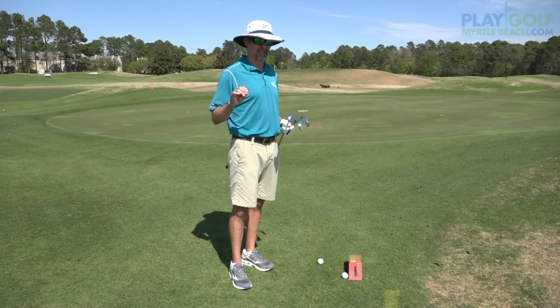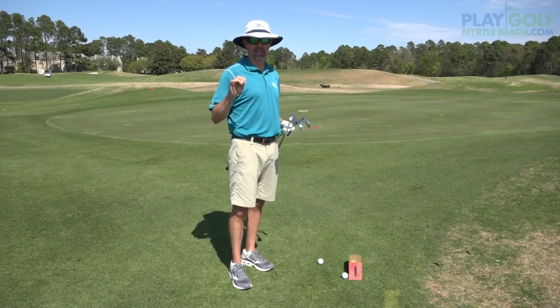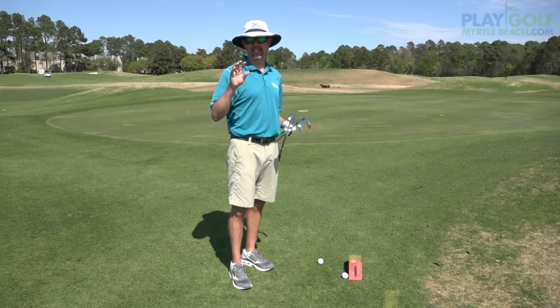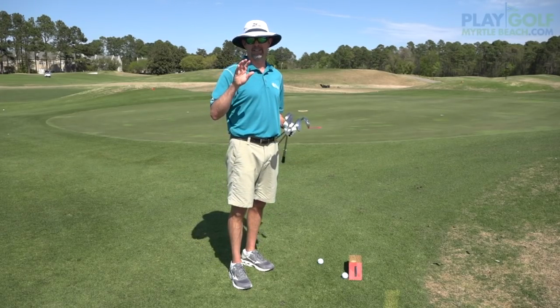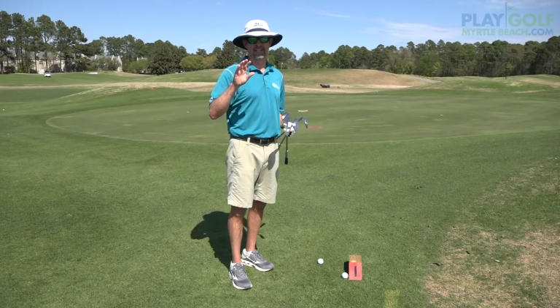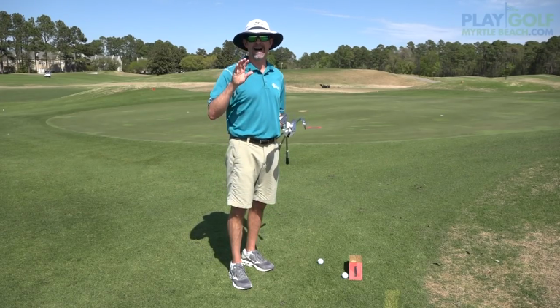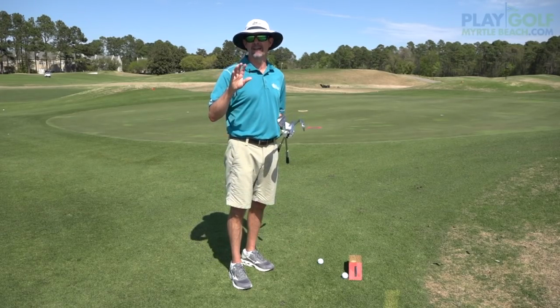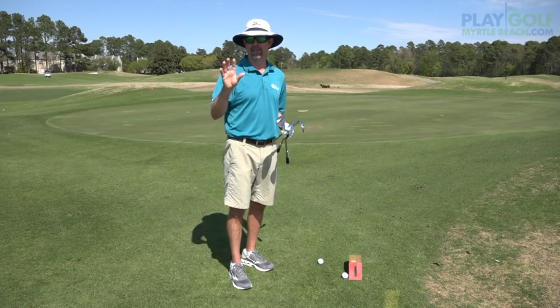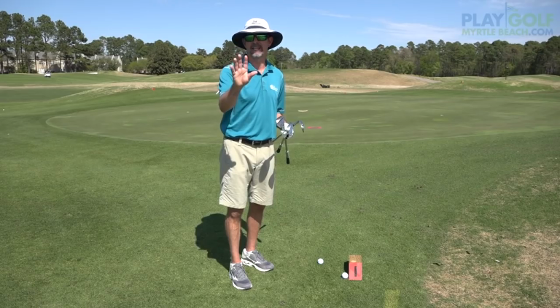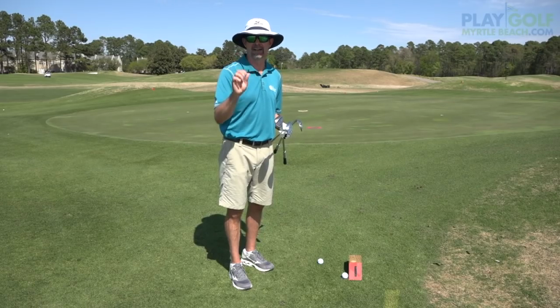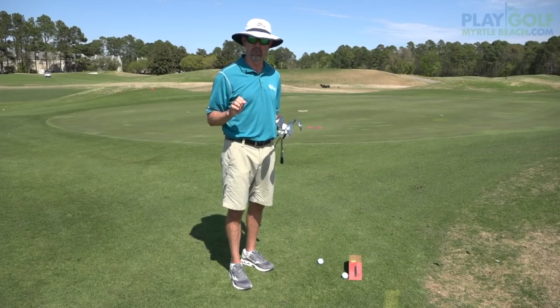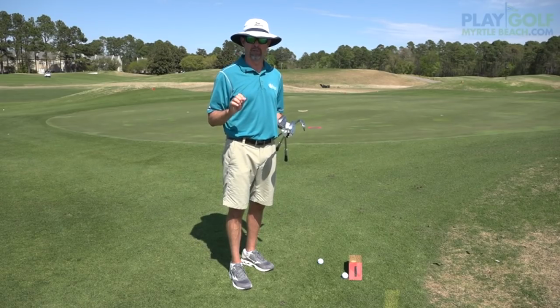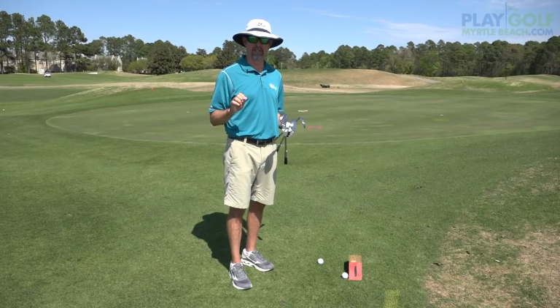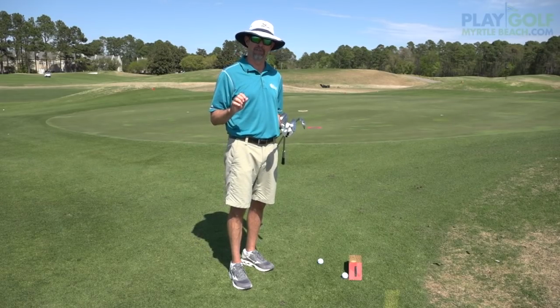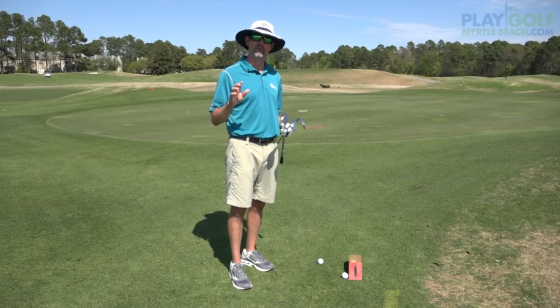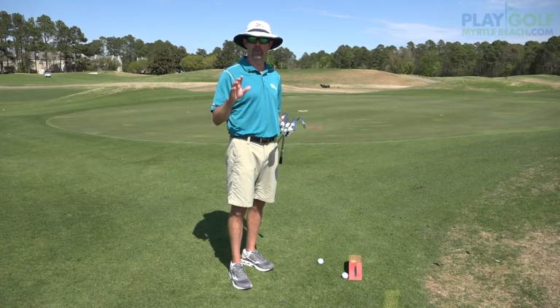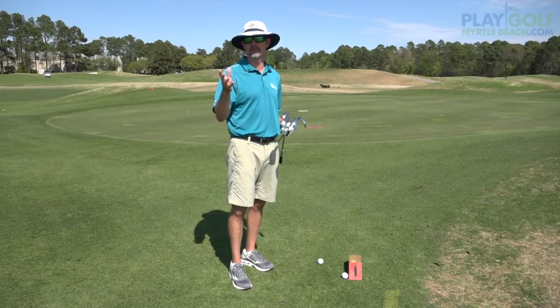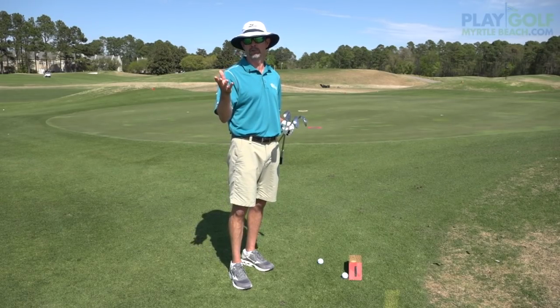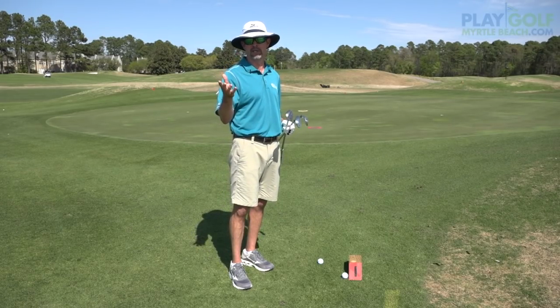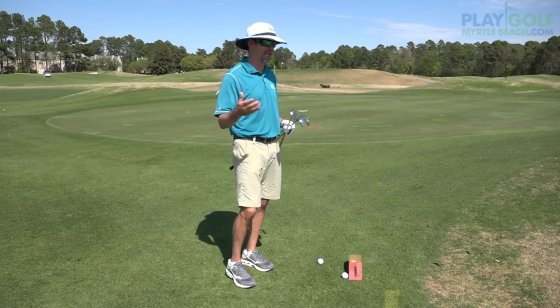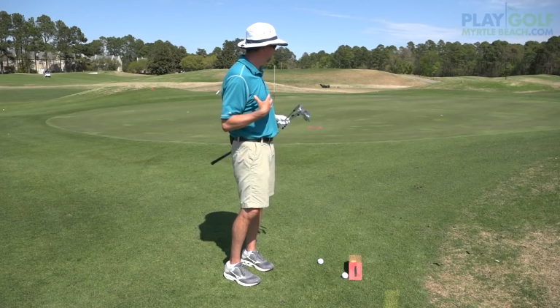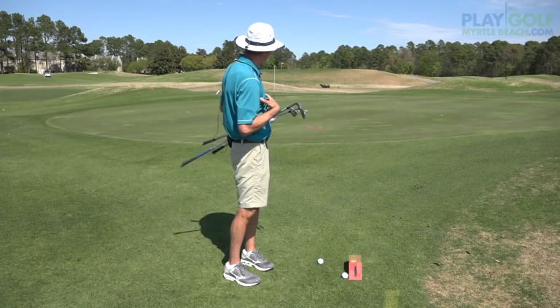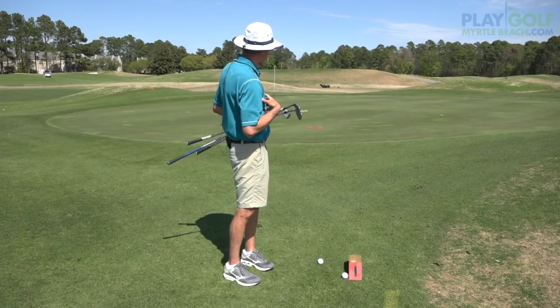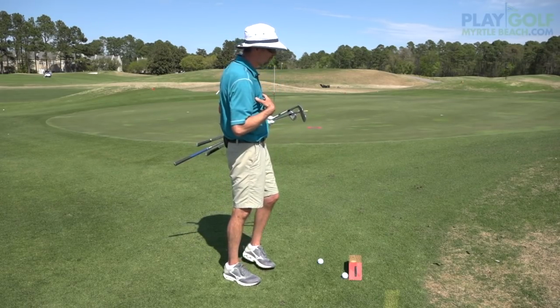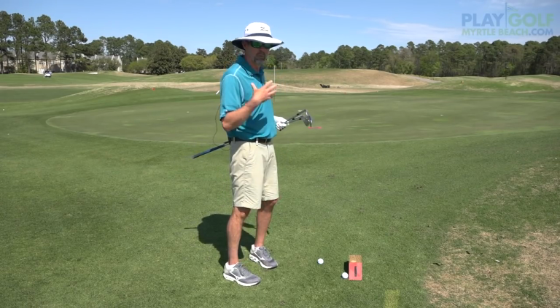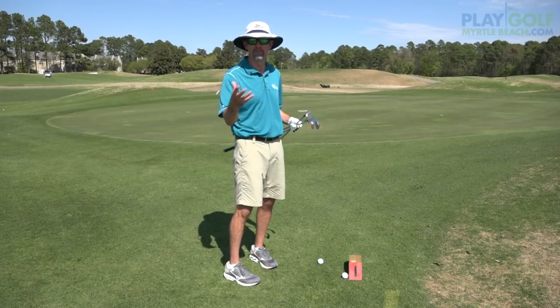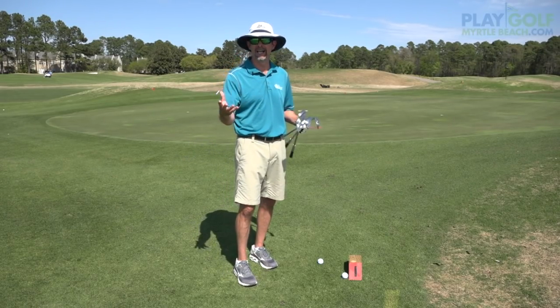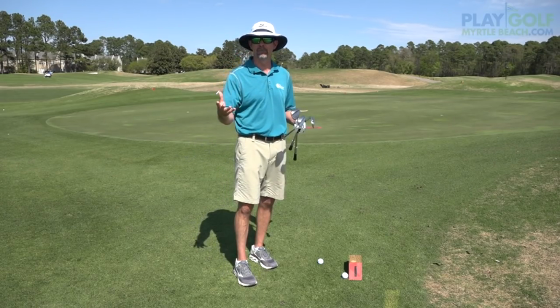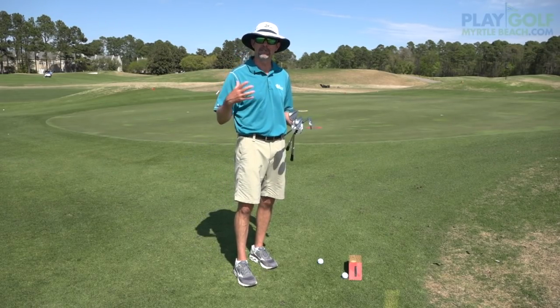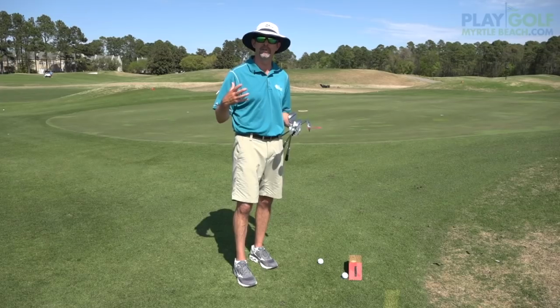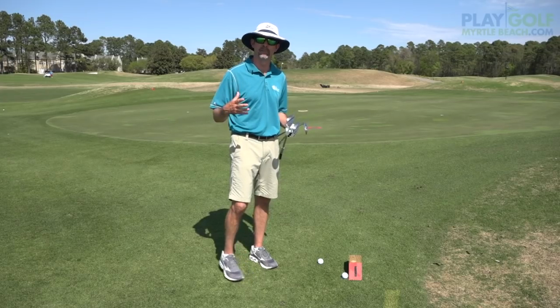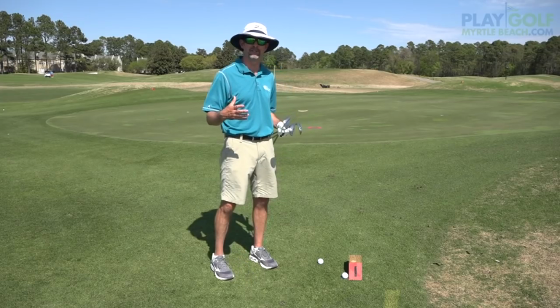That is like high risk, high reward. If you really want your scores to come down, with my help, let me show you this picture.